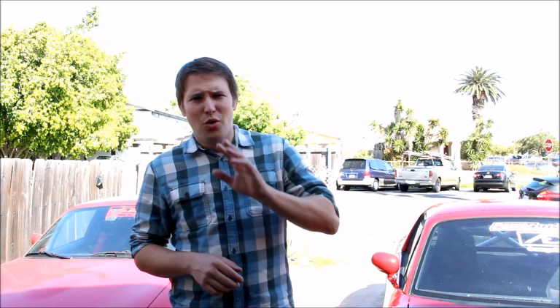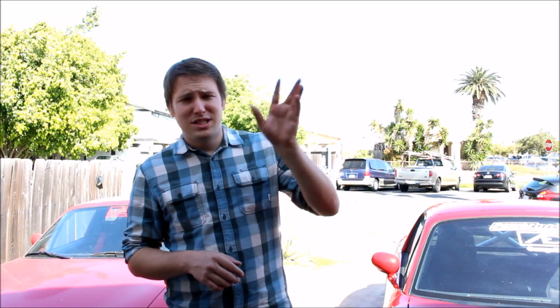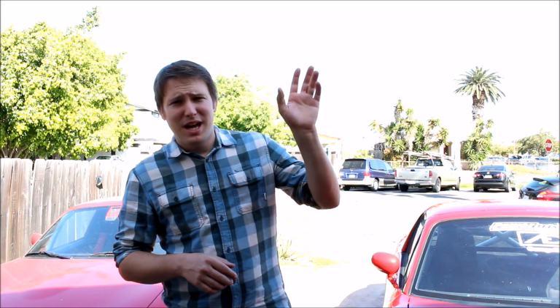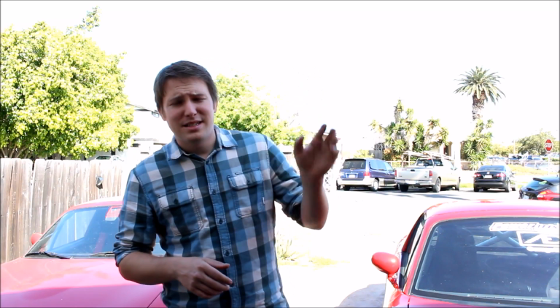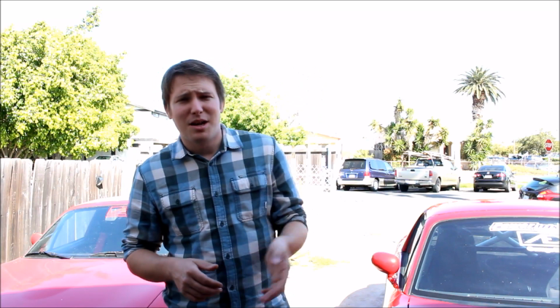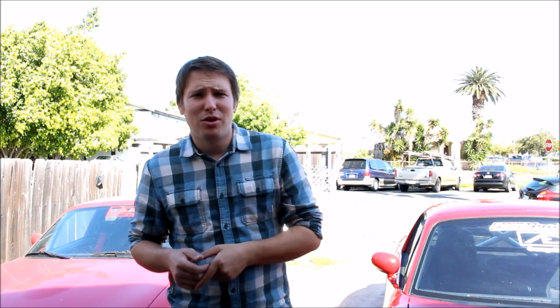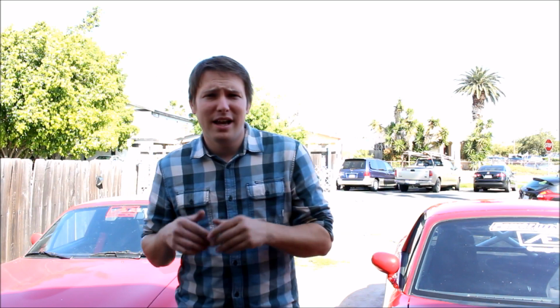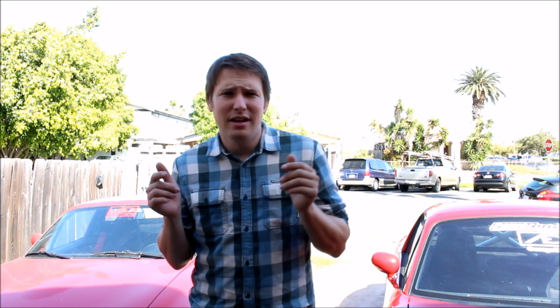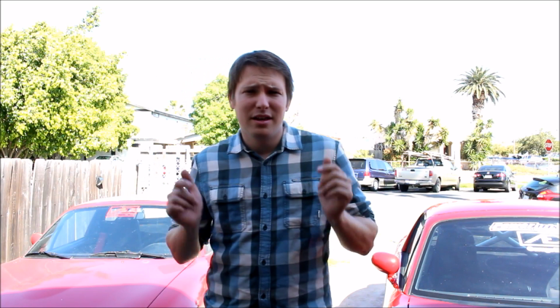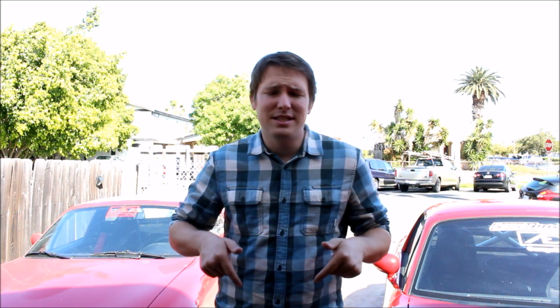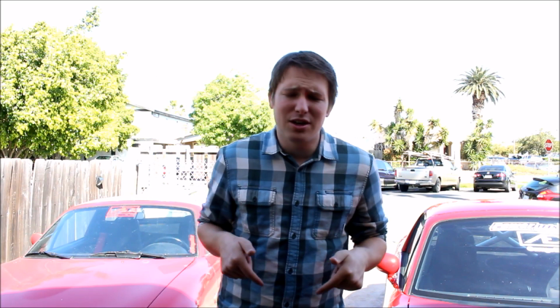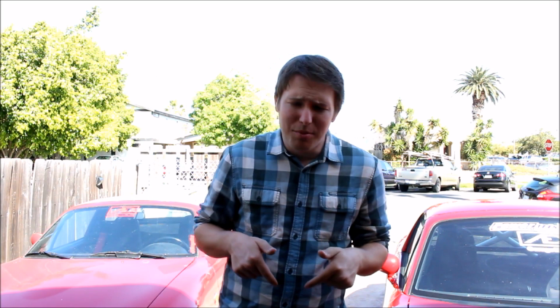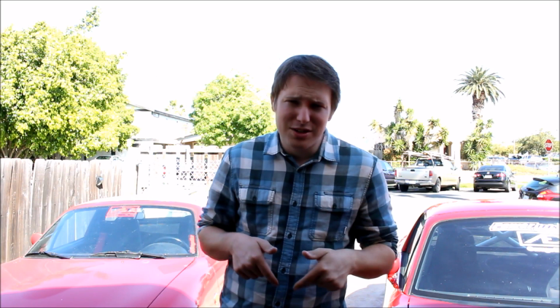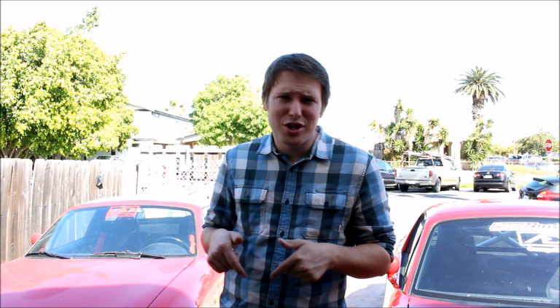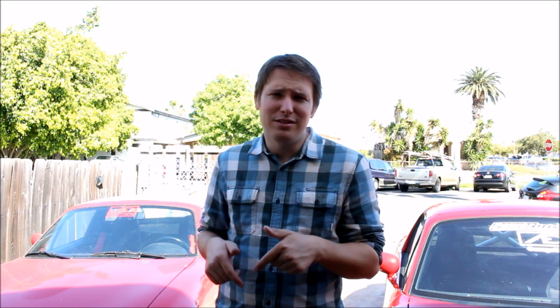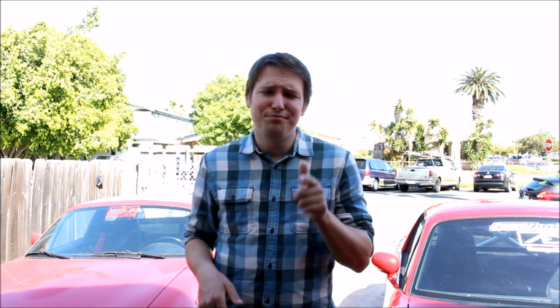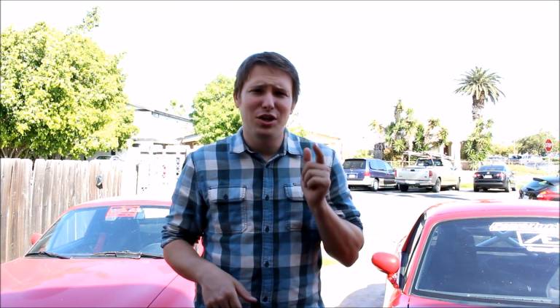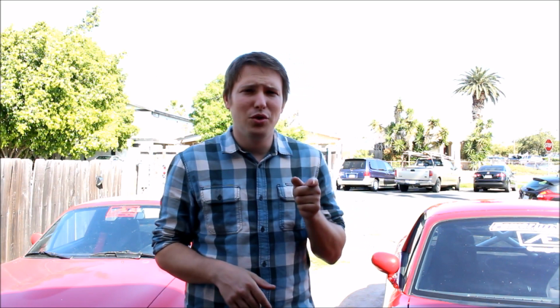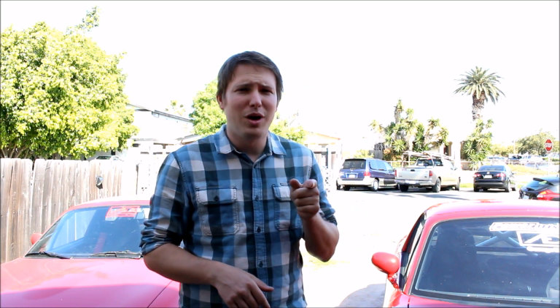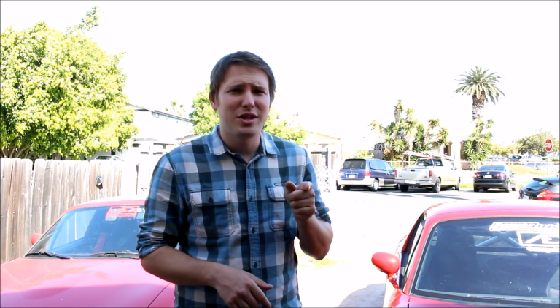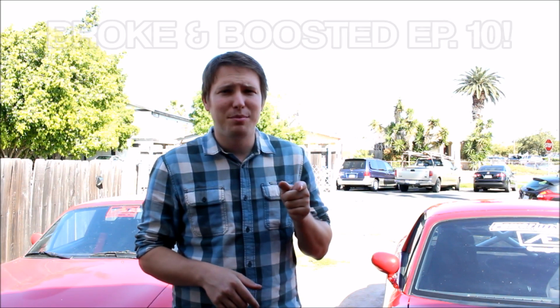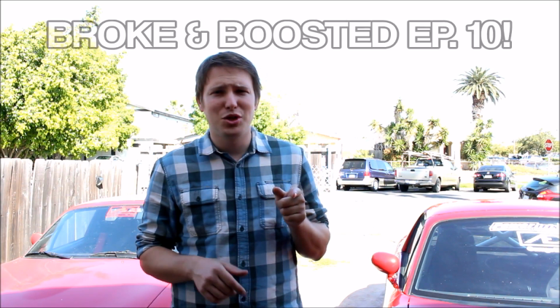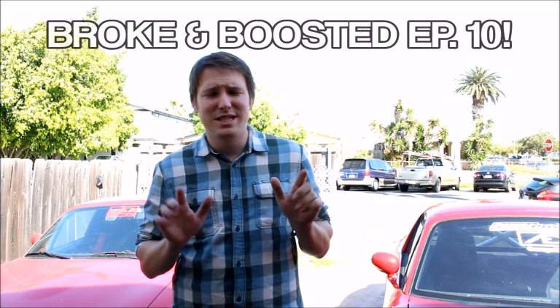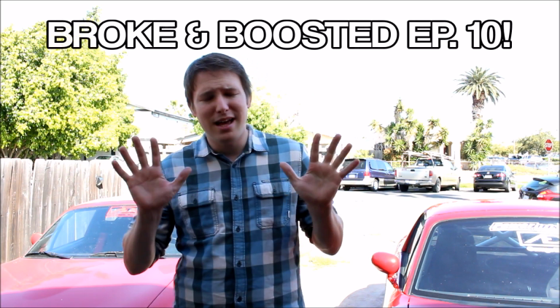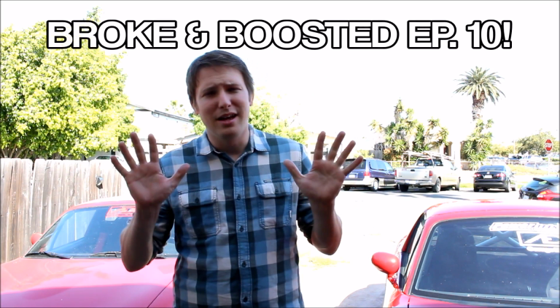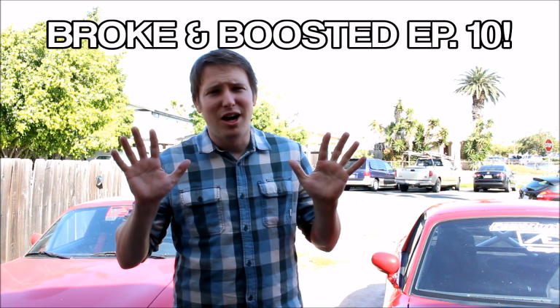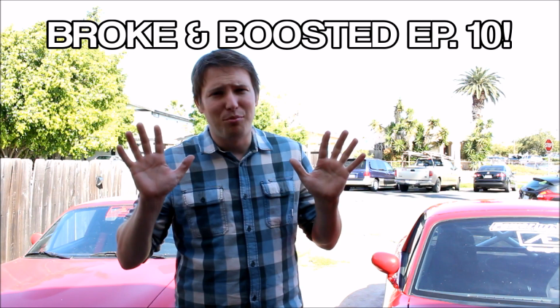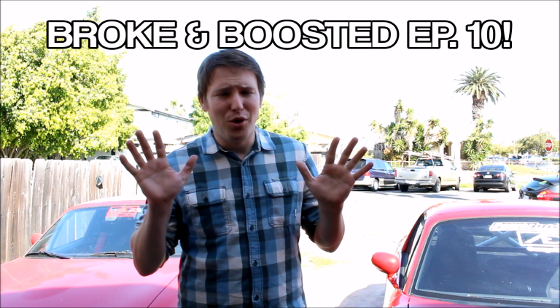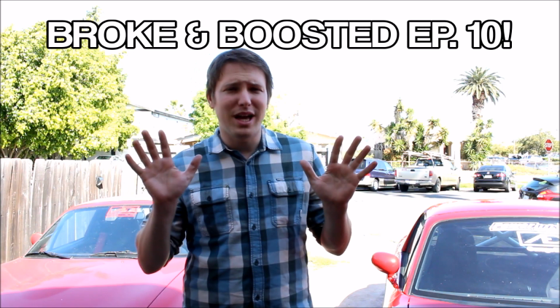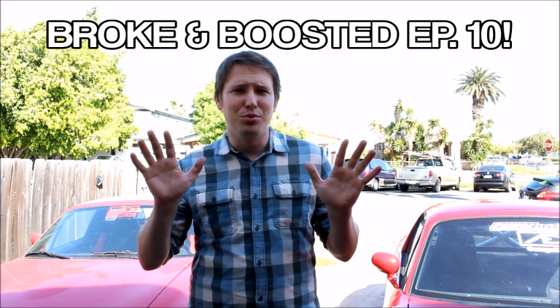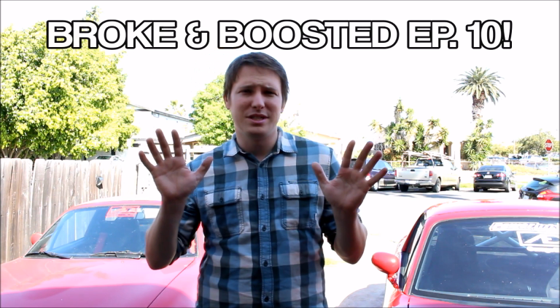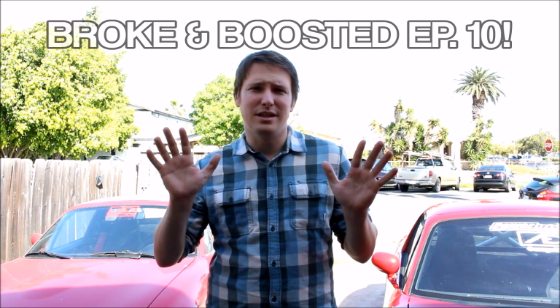What's up guys? I'm Greg. This is the Car Passion Channel and you're watching episode 10 of Broke and Boosted.